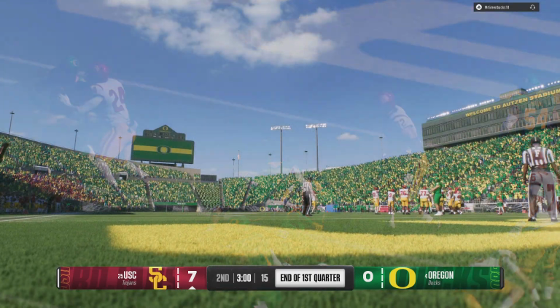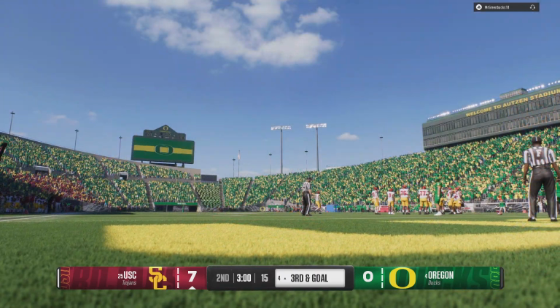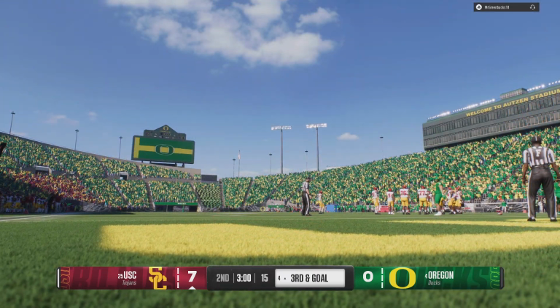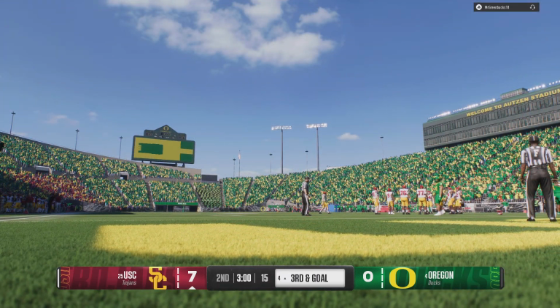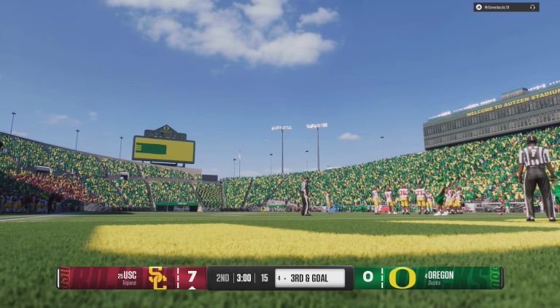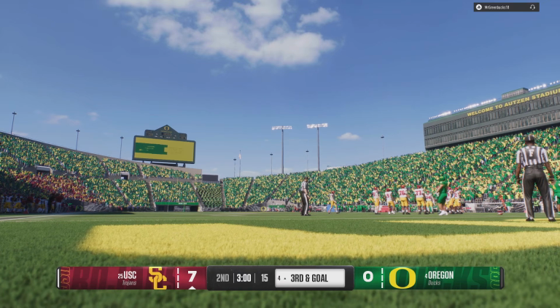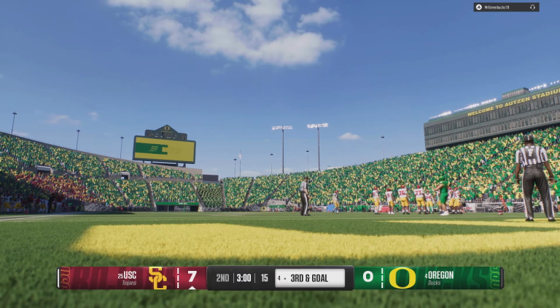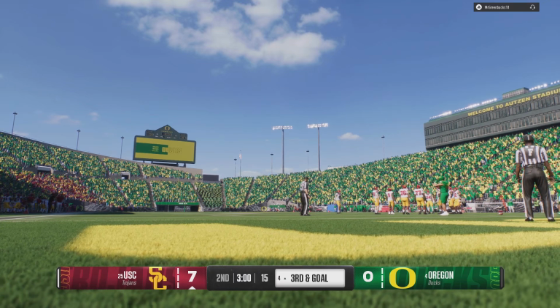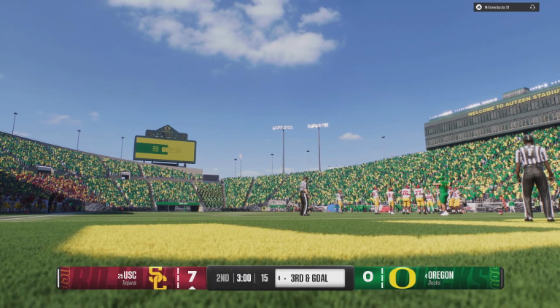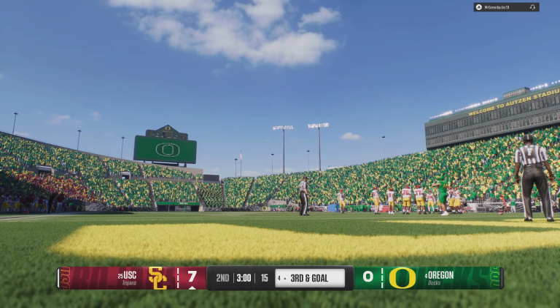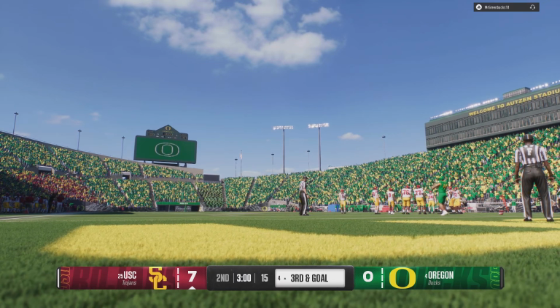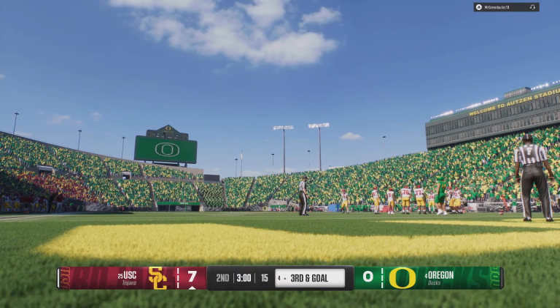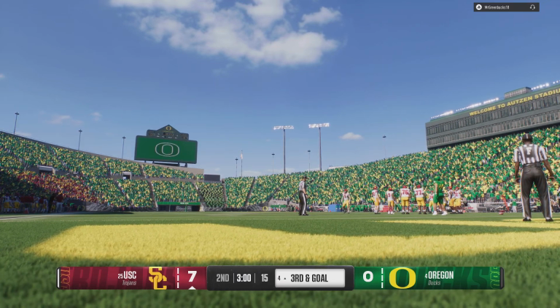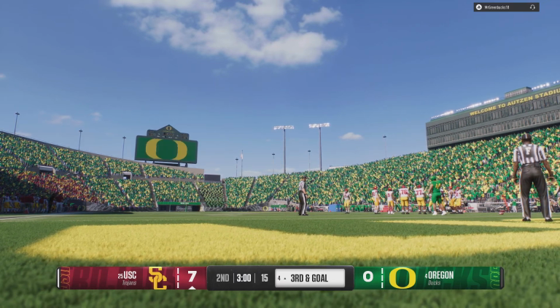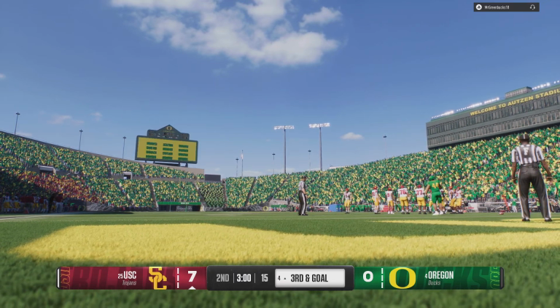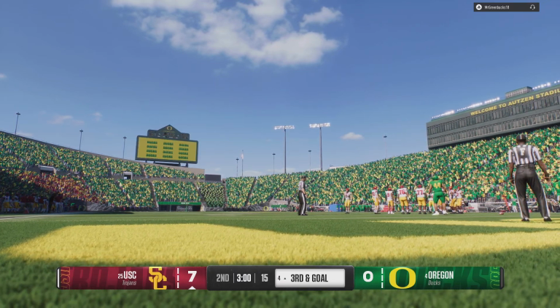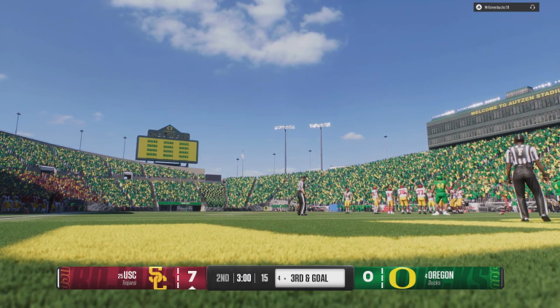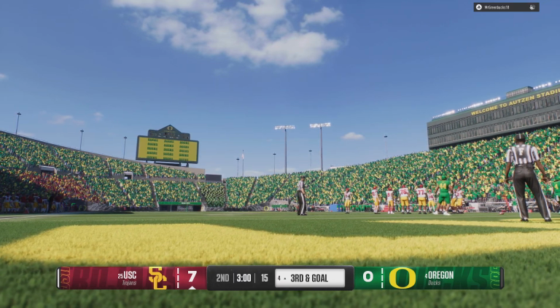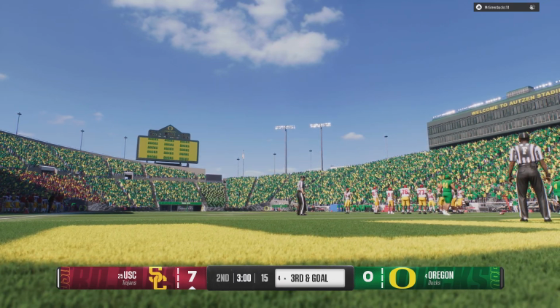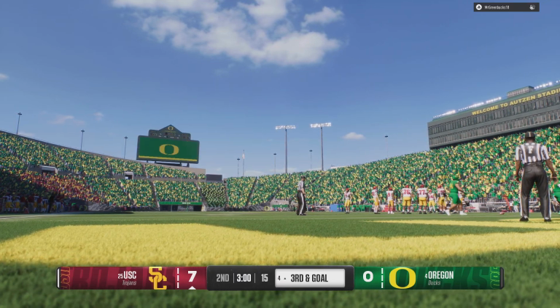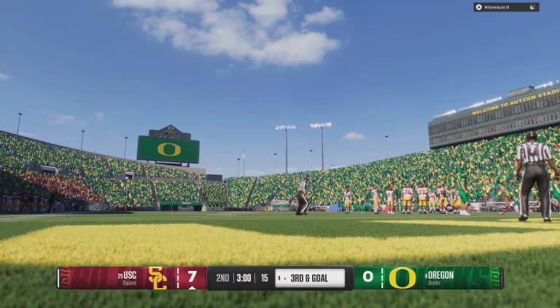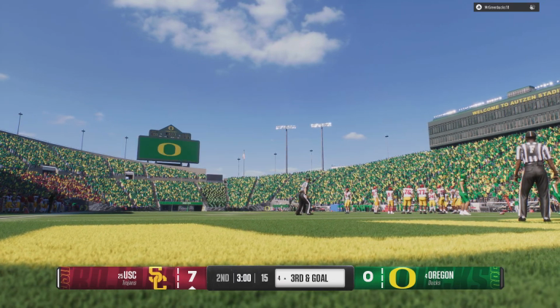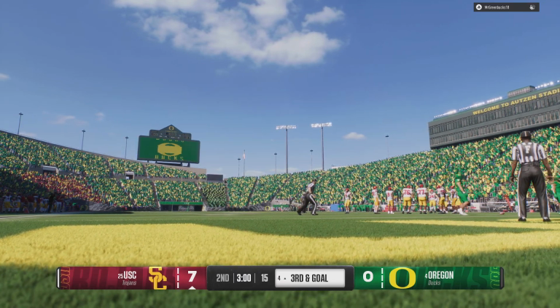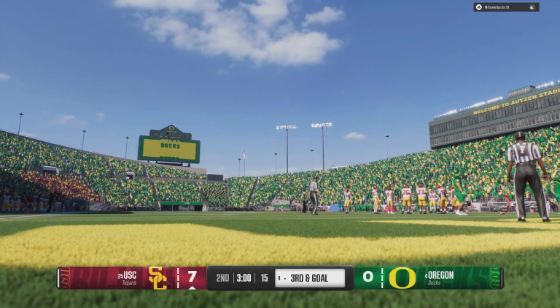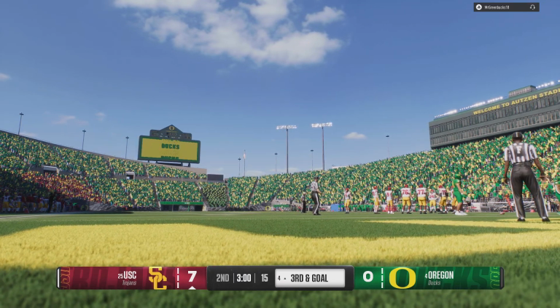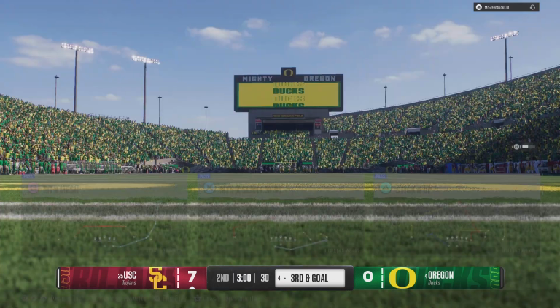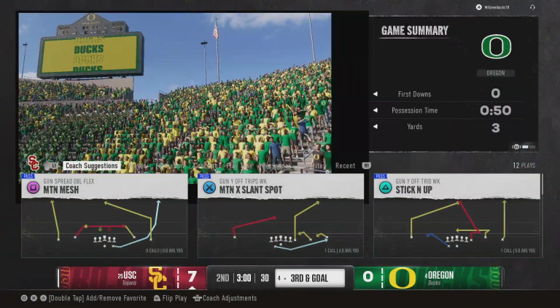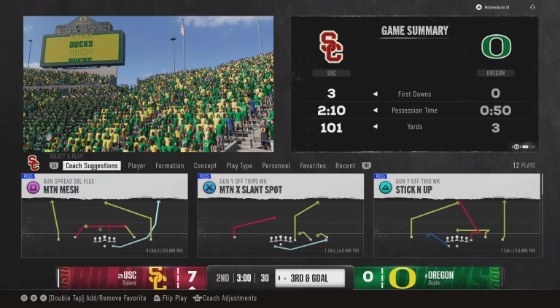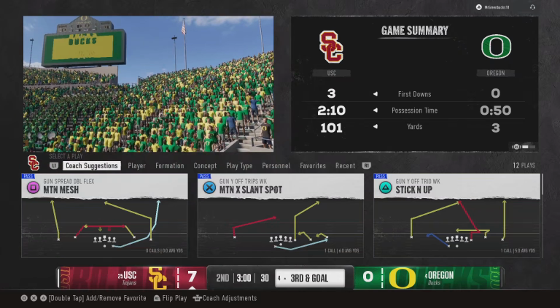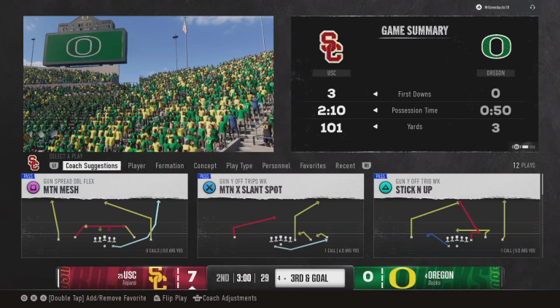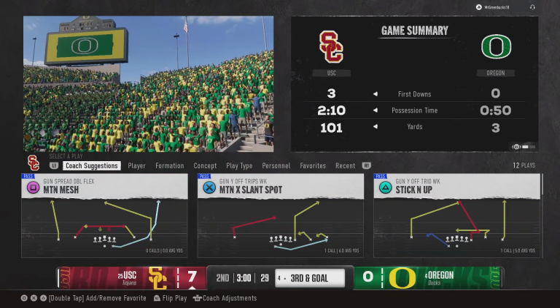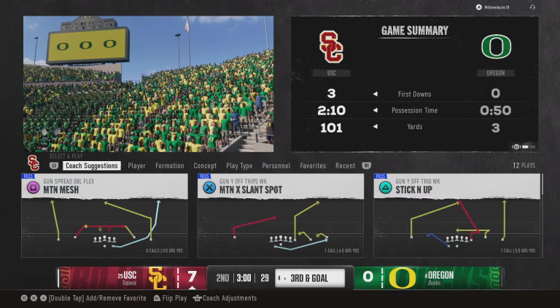That's the end of the third quarter. With the goal, USA 7-4, 8-0.